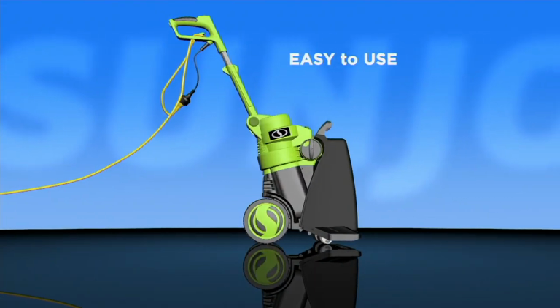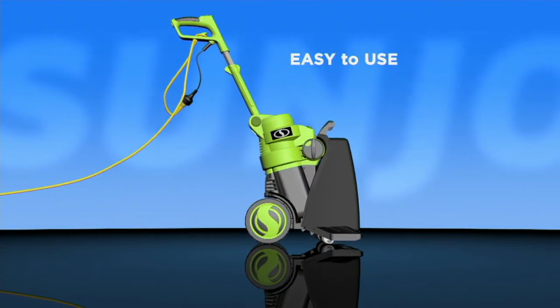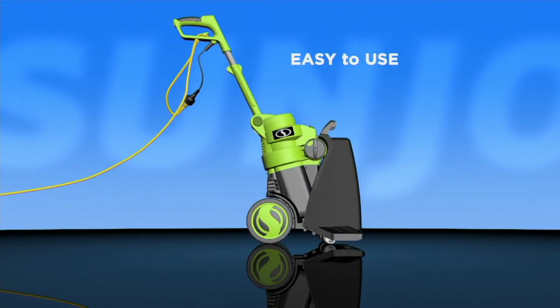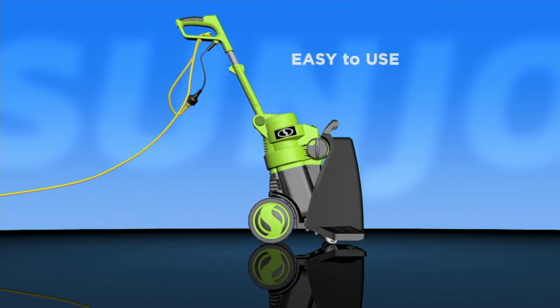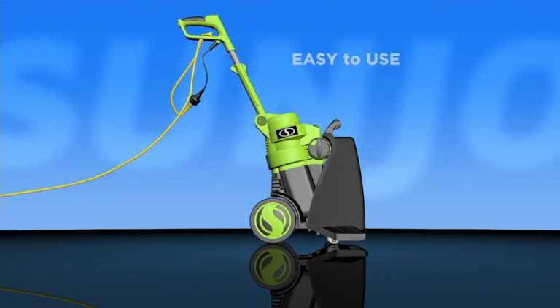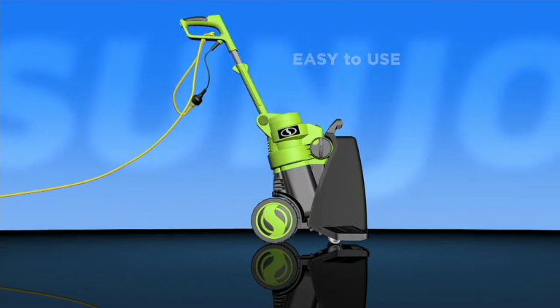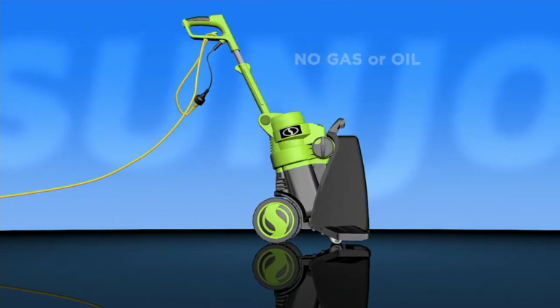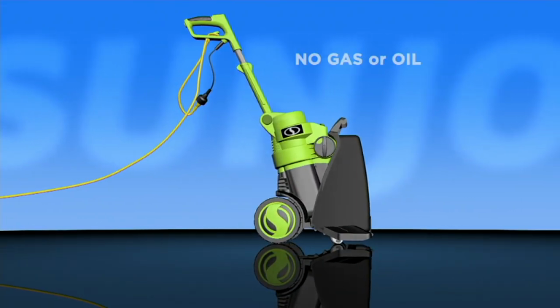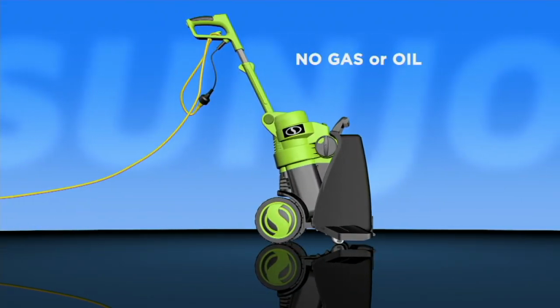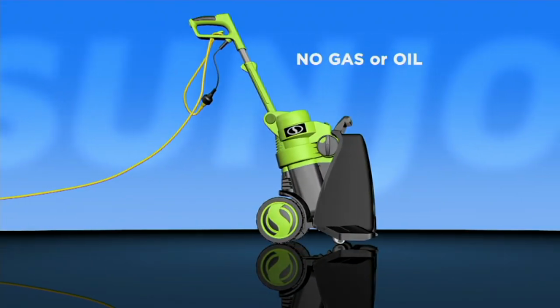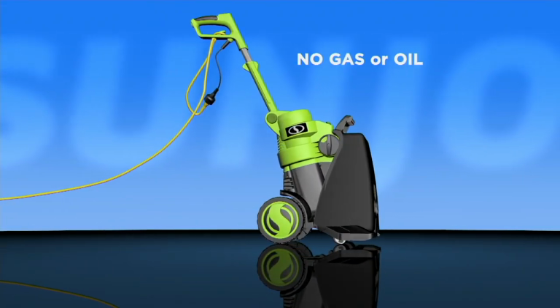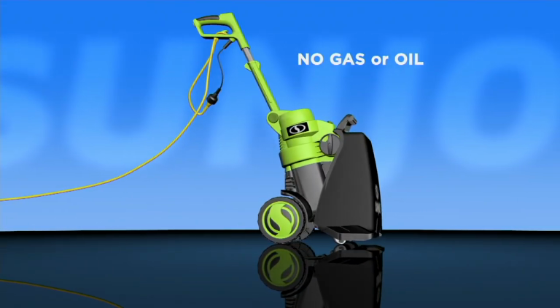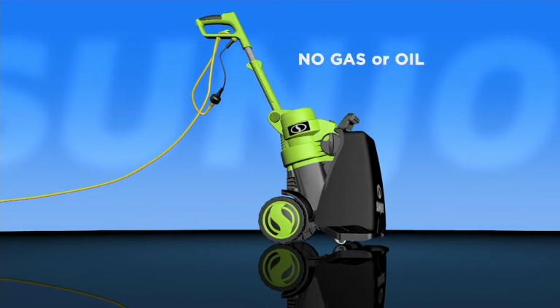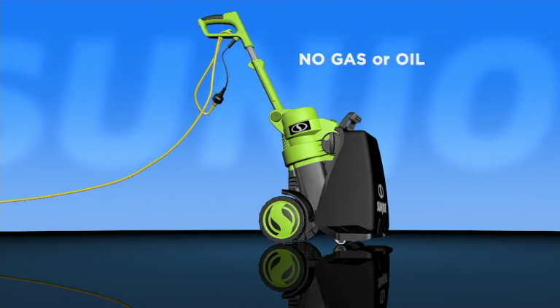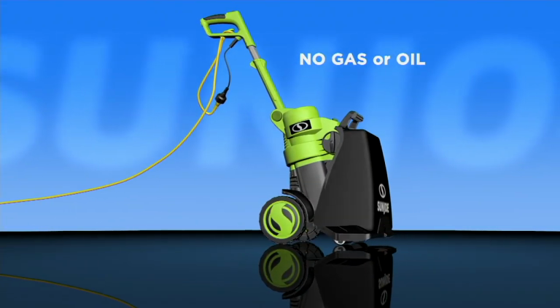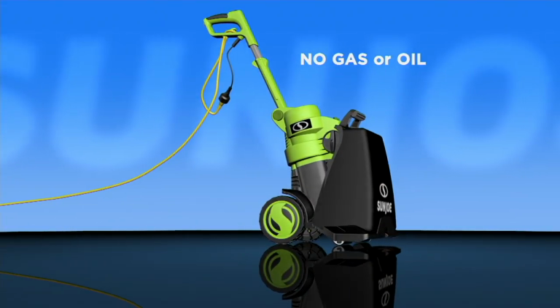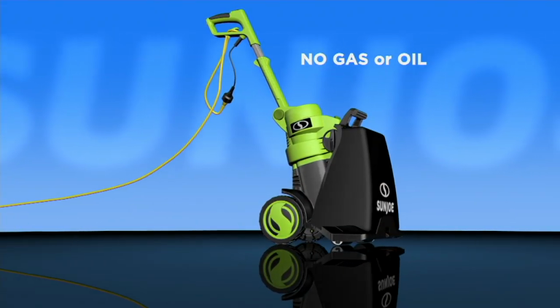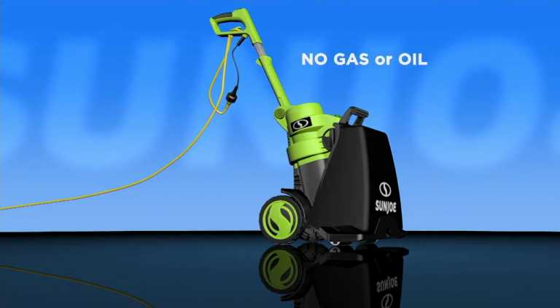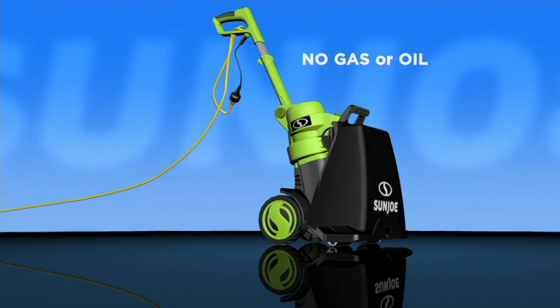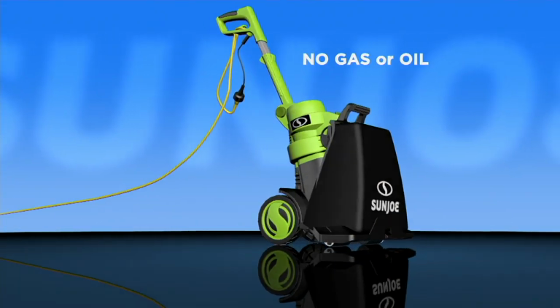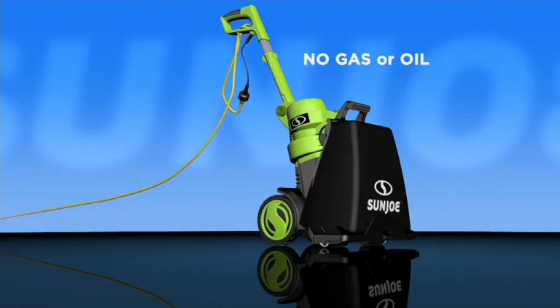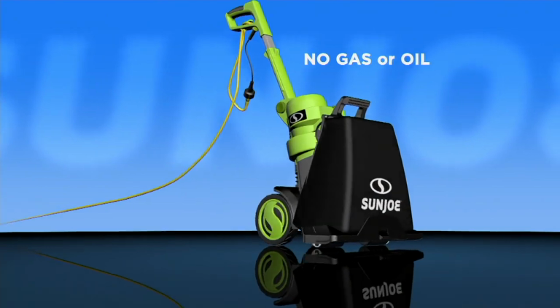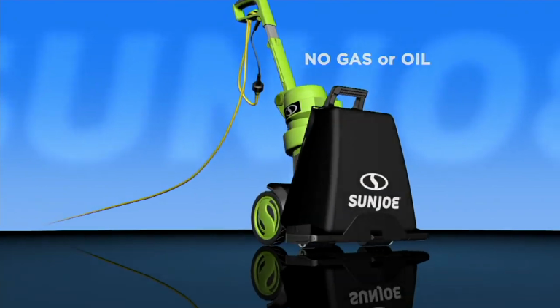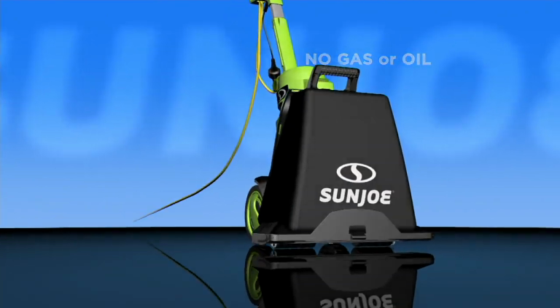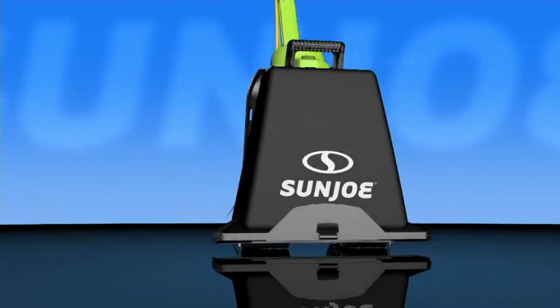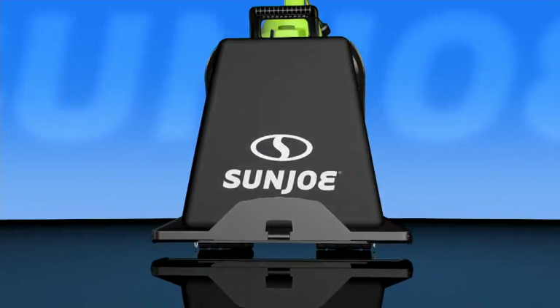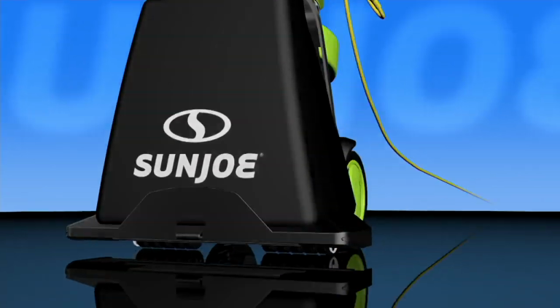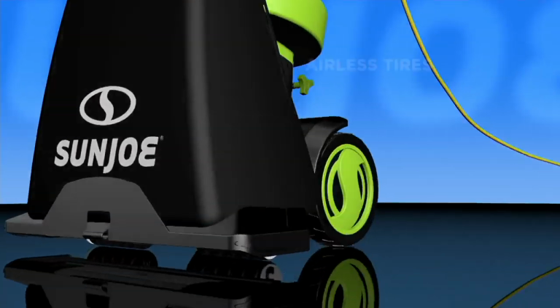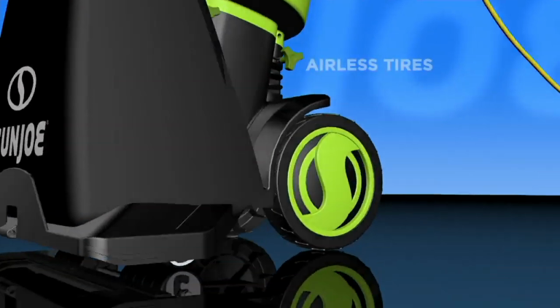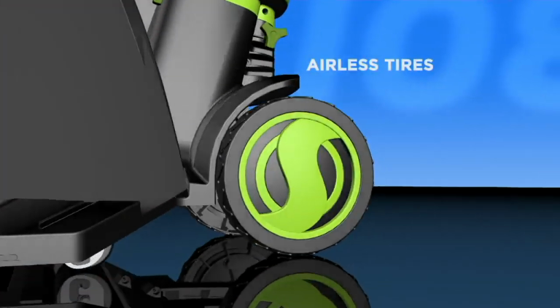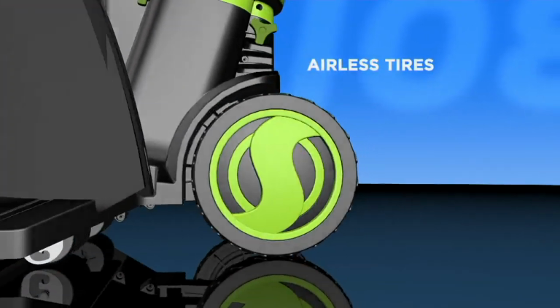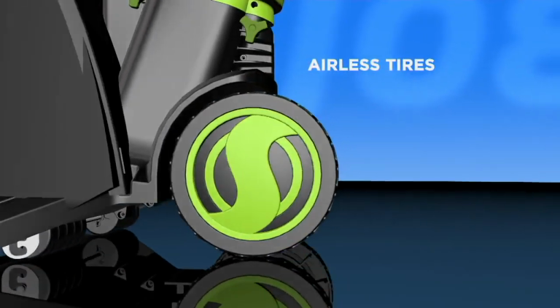You could actually take this back and sprinkle it in your flower beds and let it compost over the wintertime. These wheels are airless, so they're never going to go flat on you.